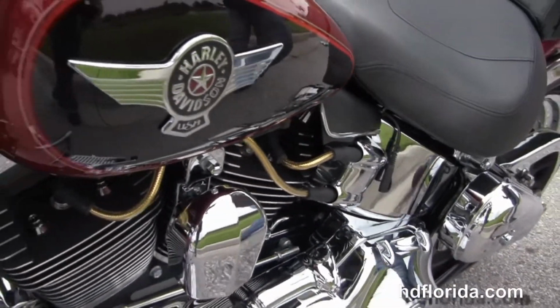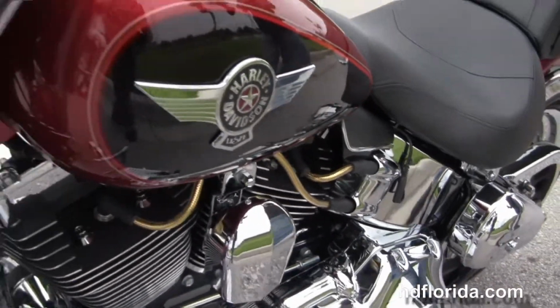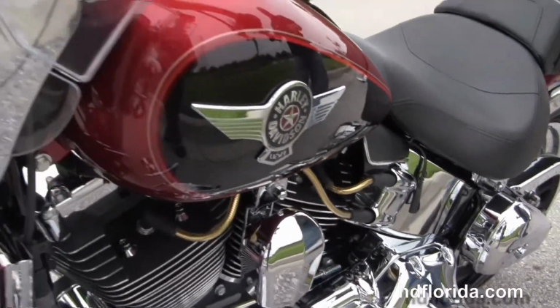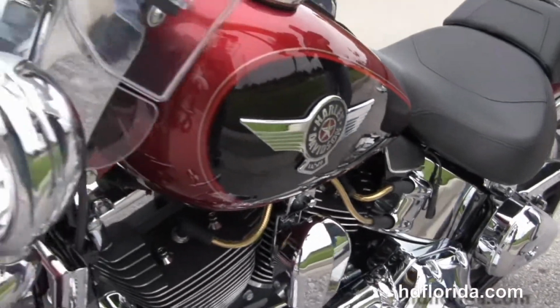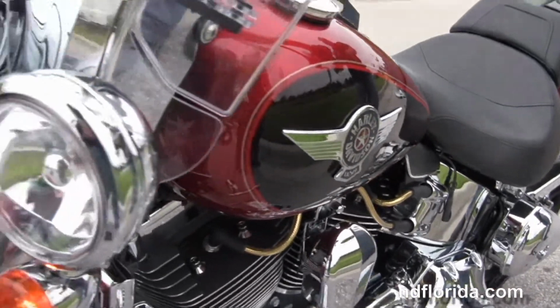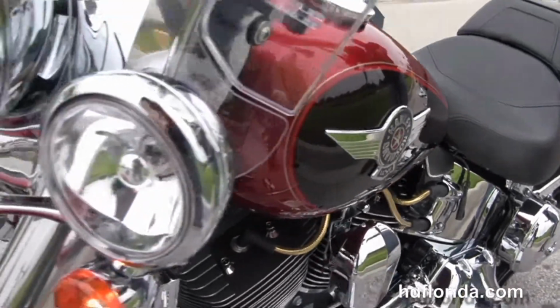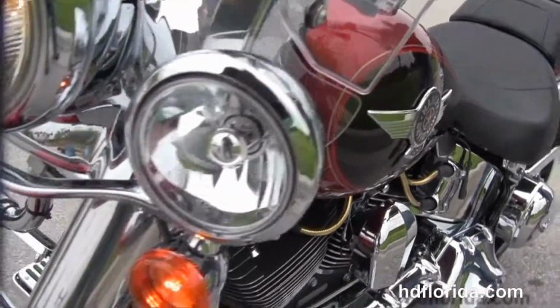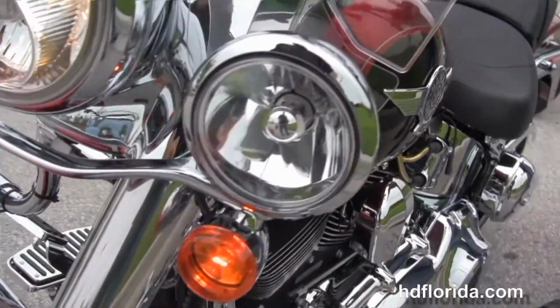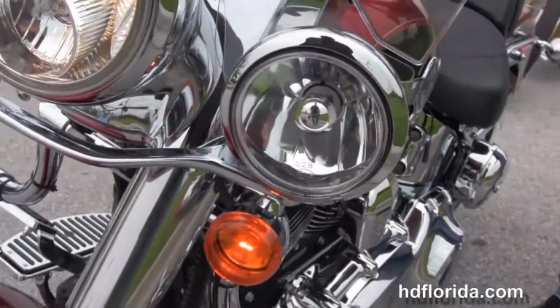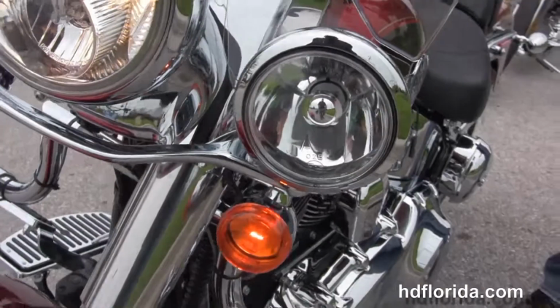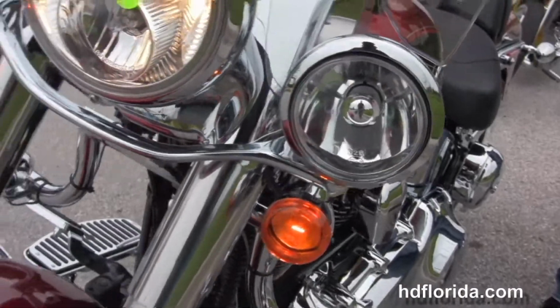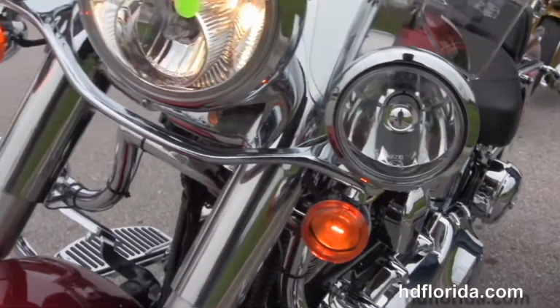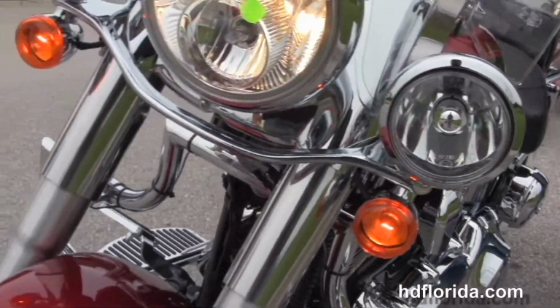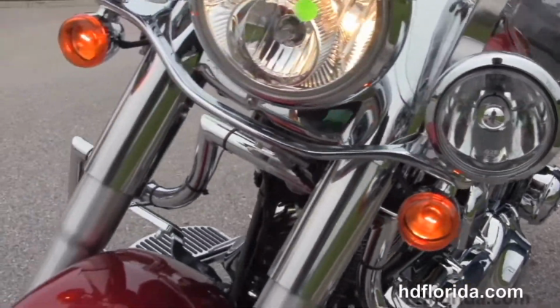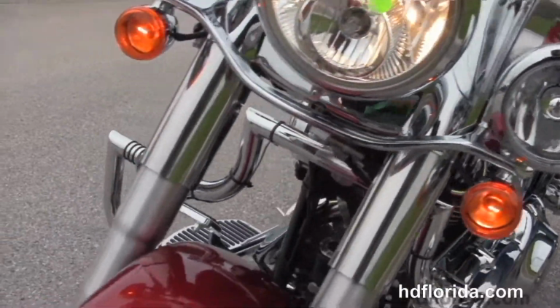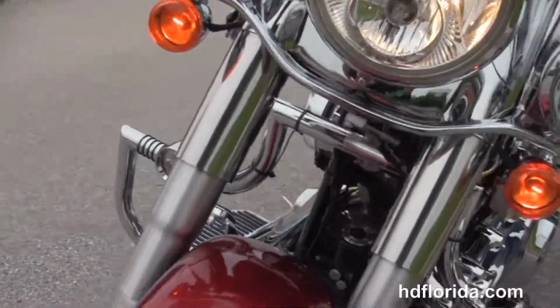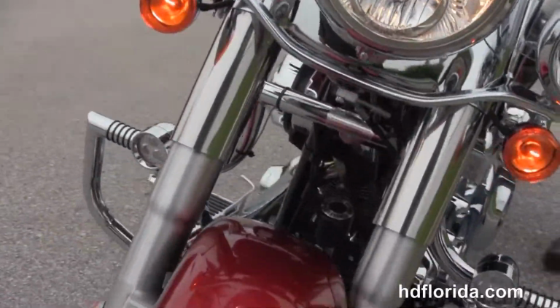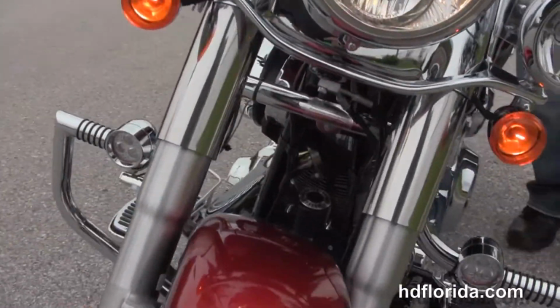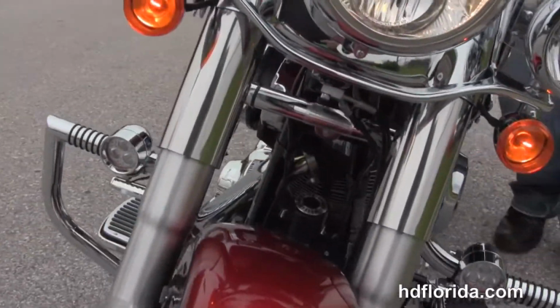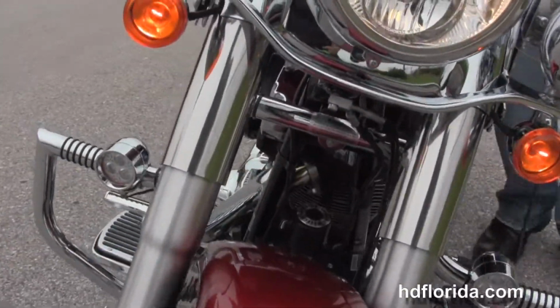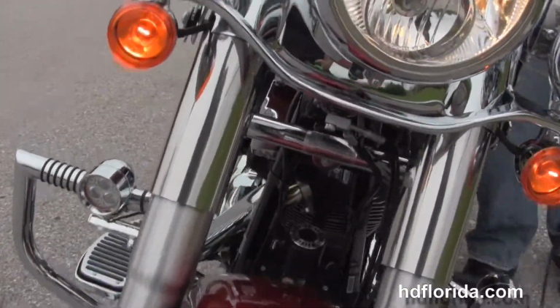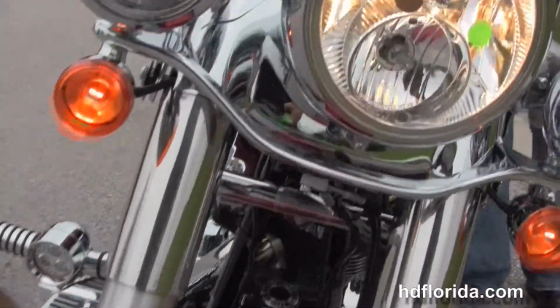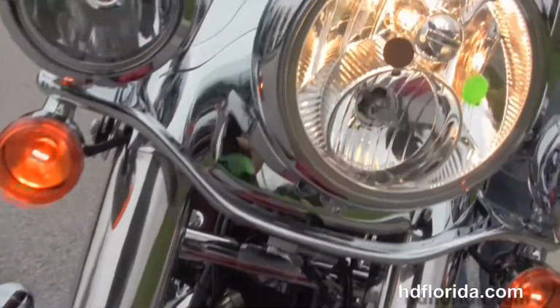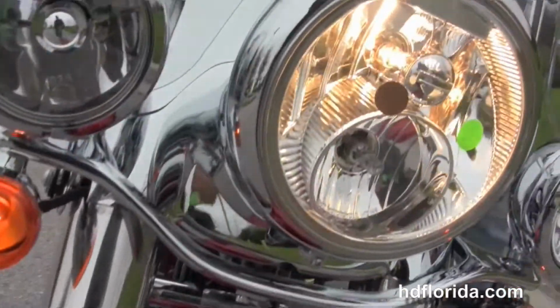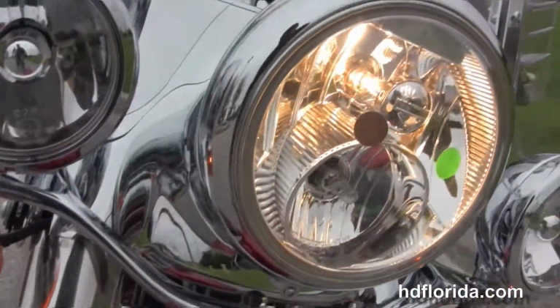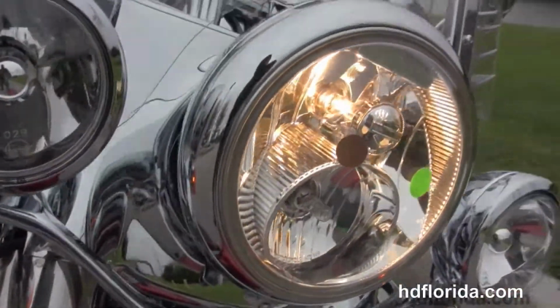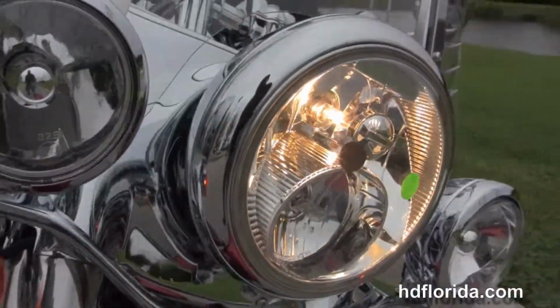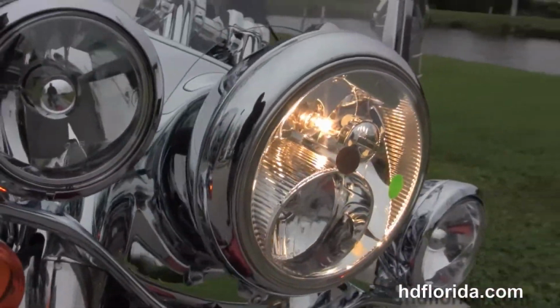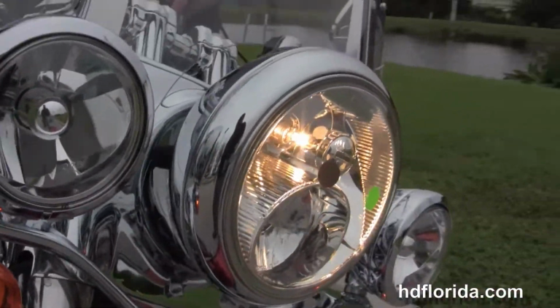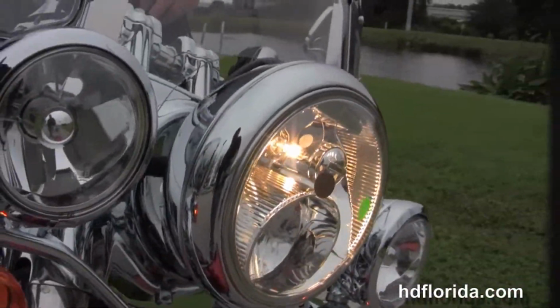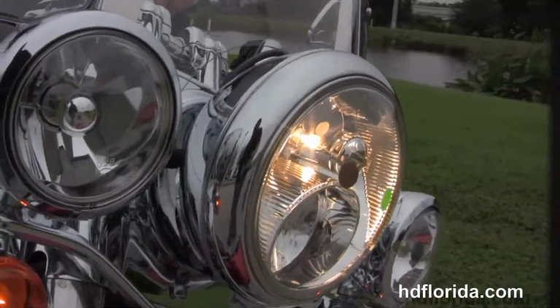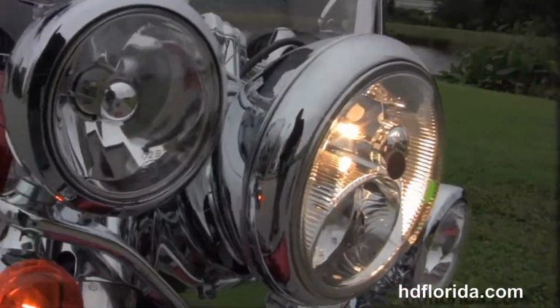Upgraded grips. This bike has factory ABS and security. Comes in Merlot and ember red sun glow two tone paint. And let's fire it up.